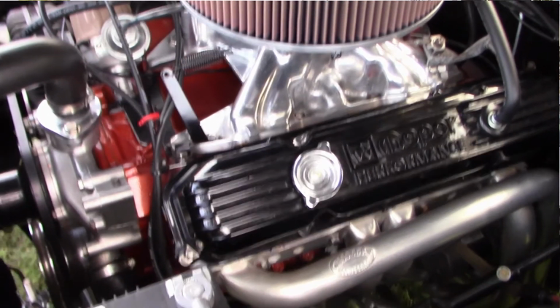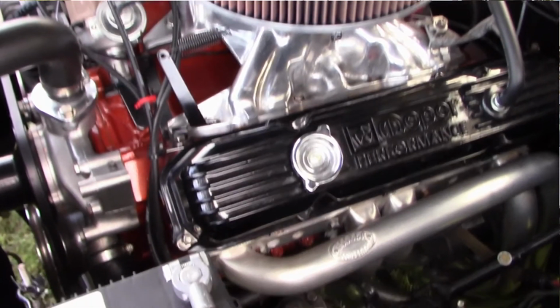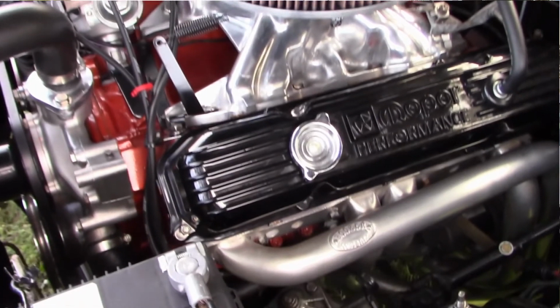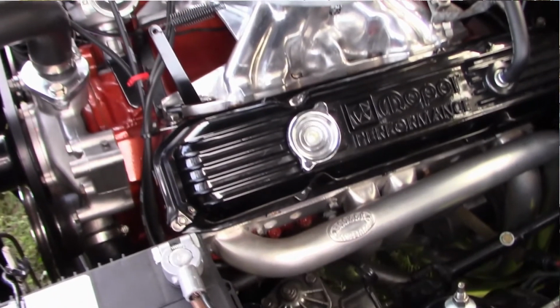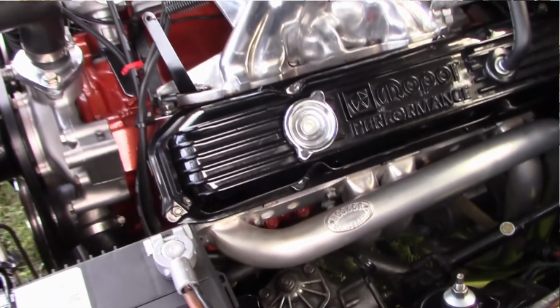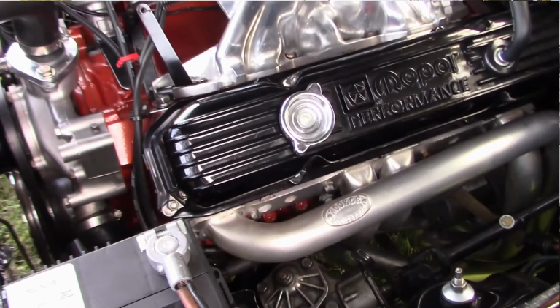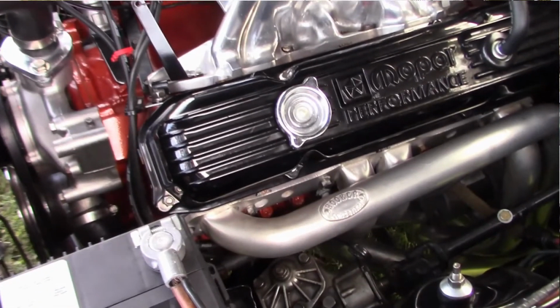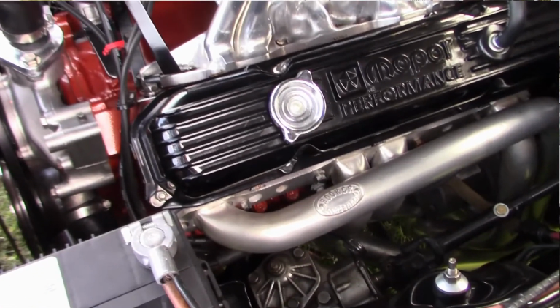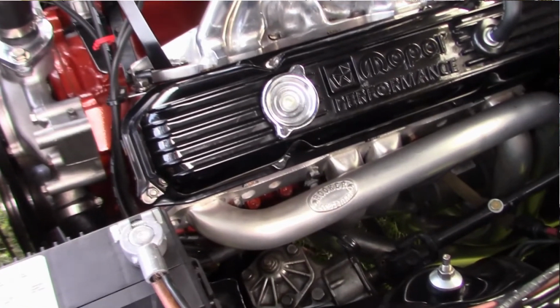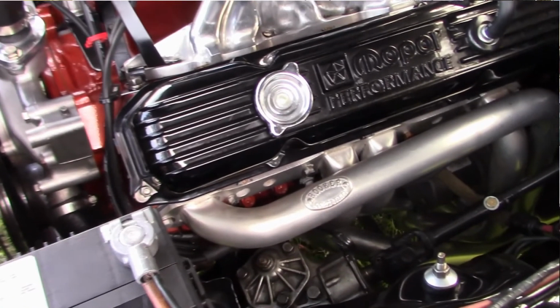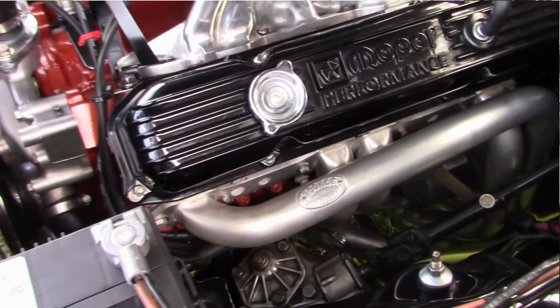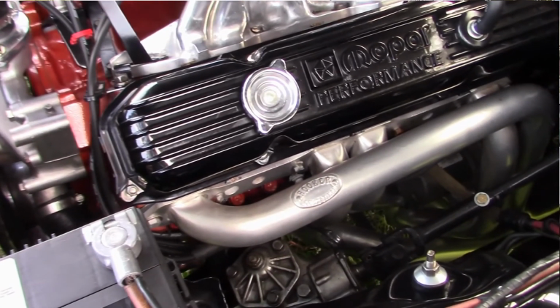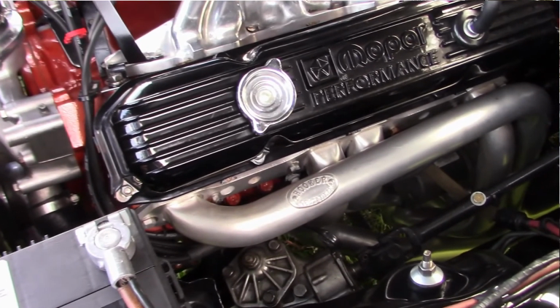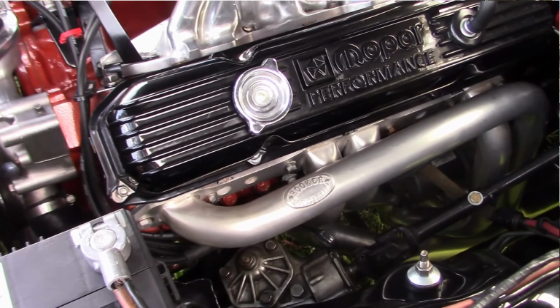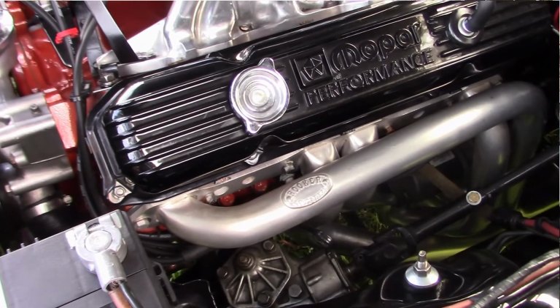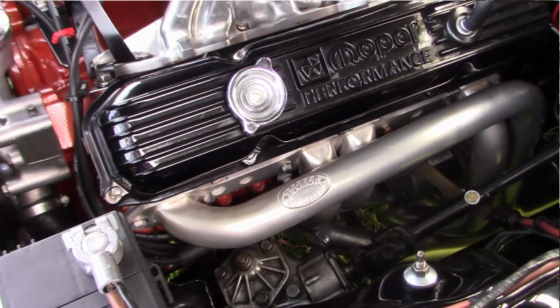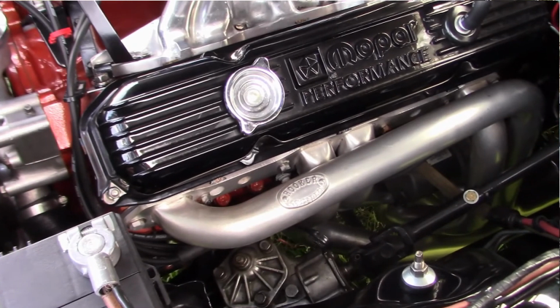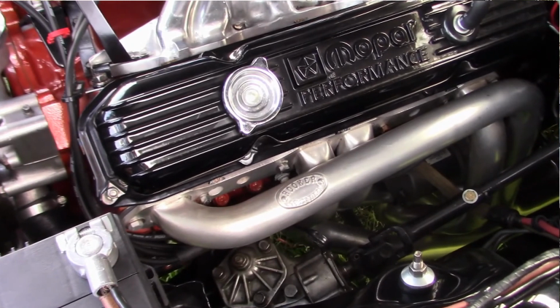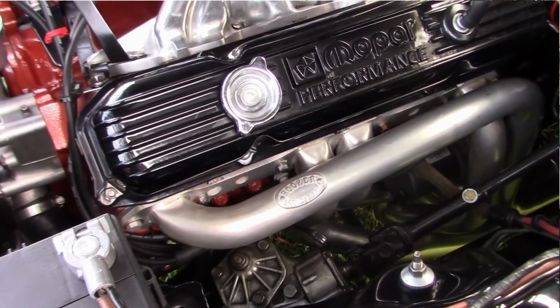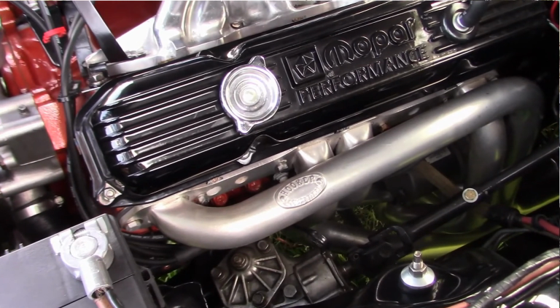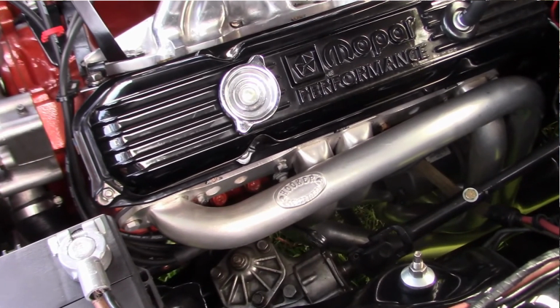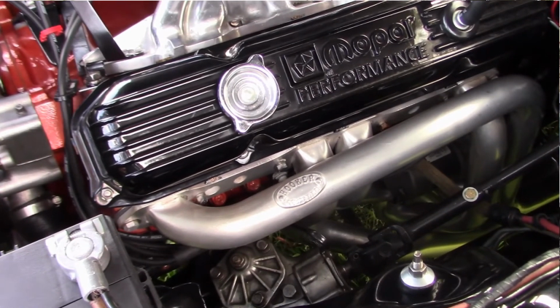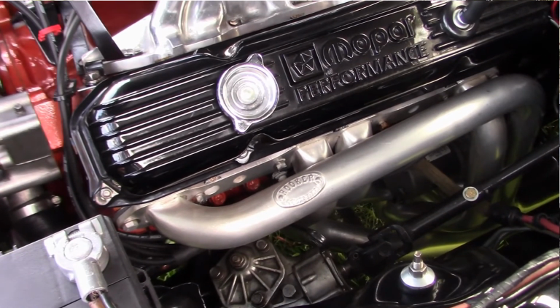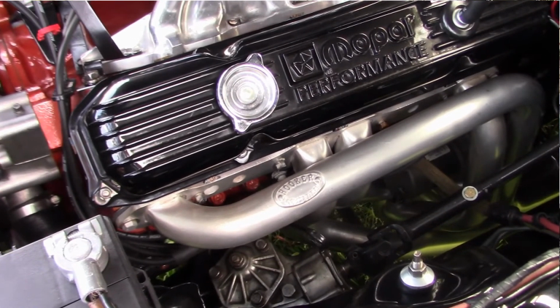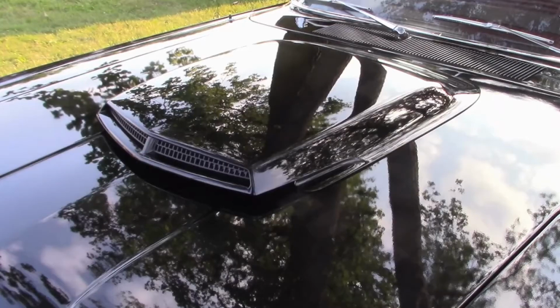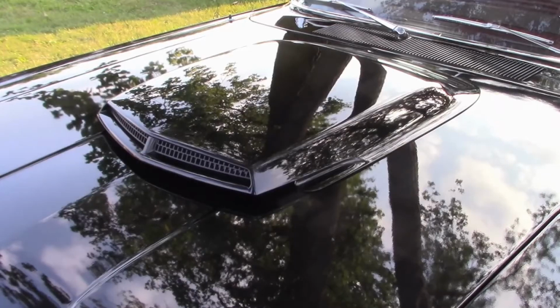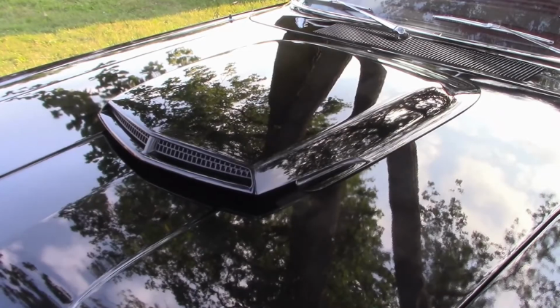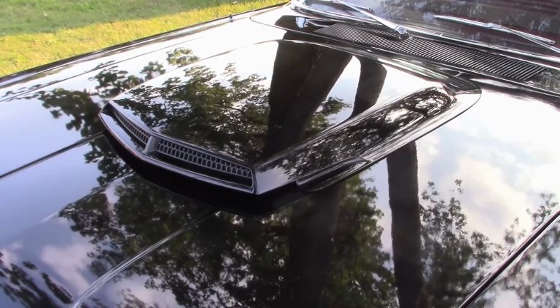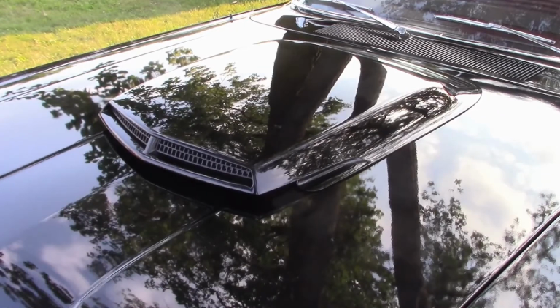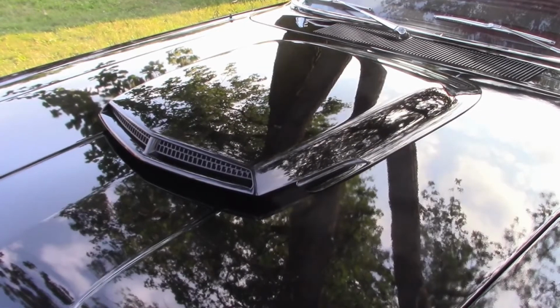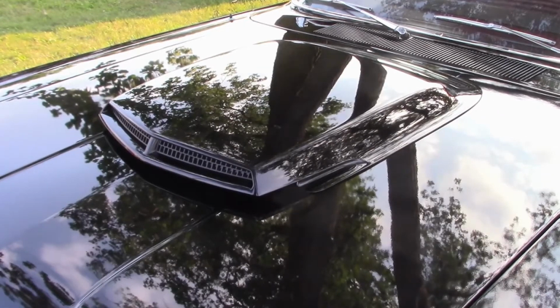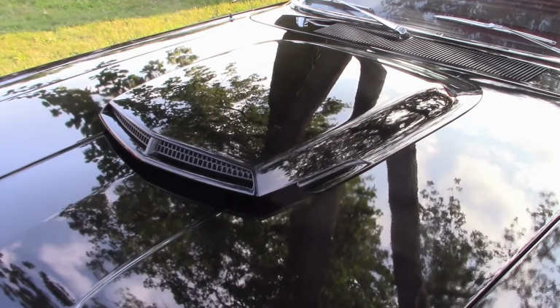Ceramic coated Hooker Super Comp headers. Here's a look at the hood scoop.